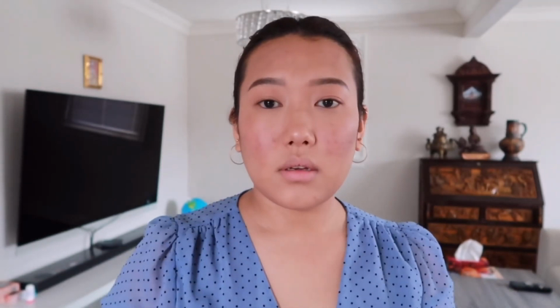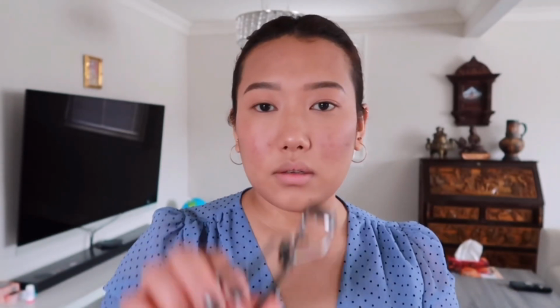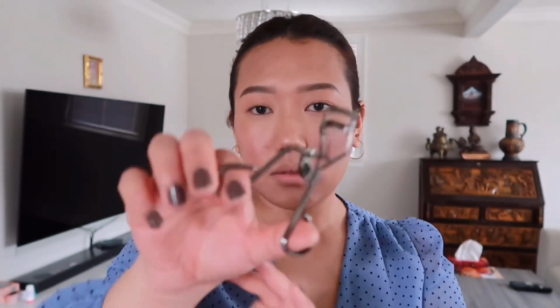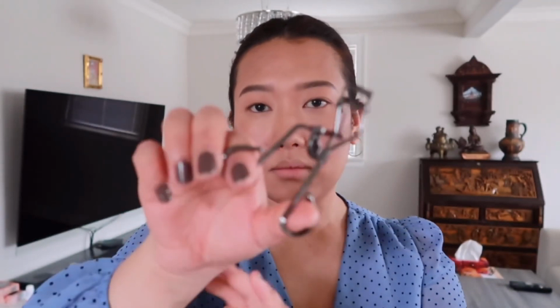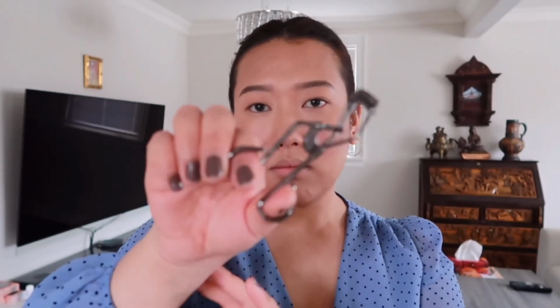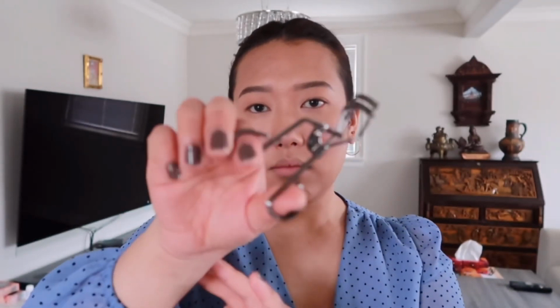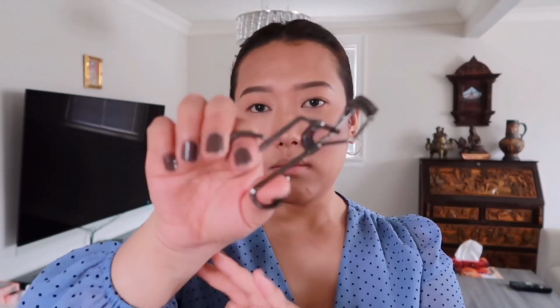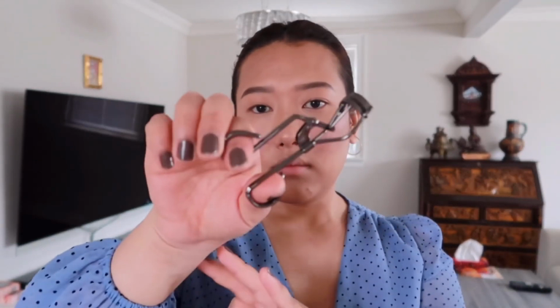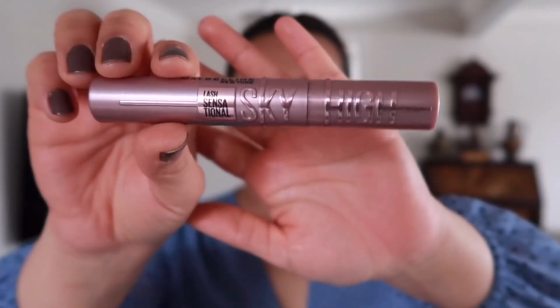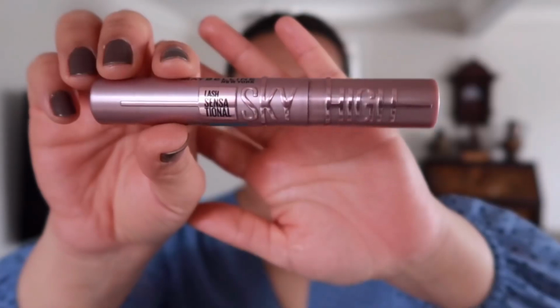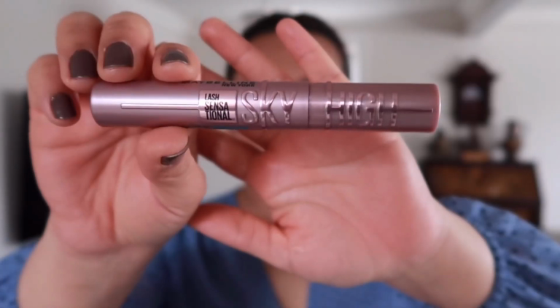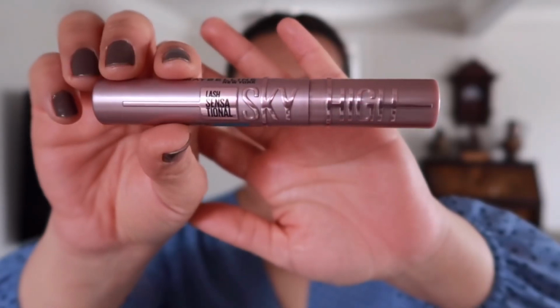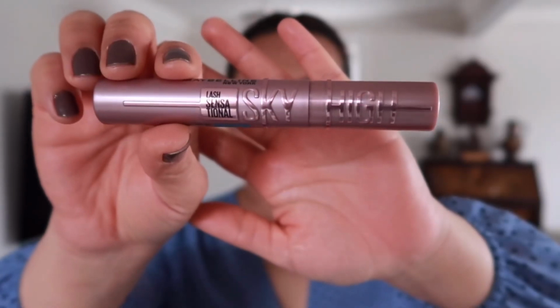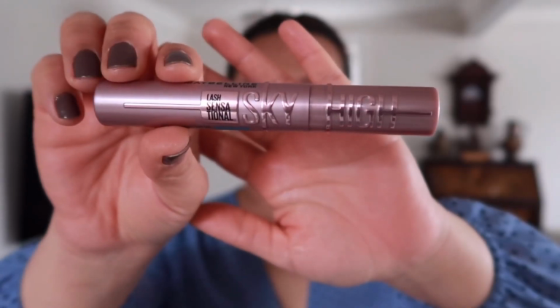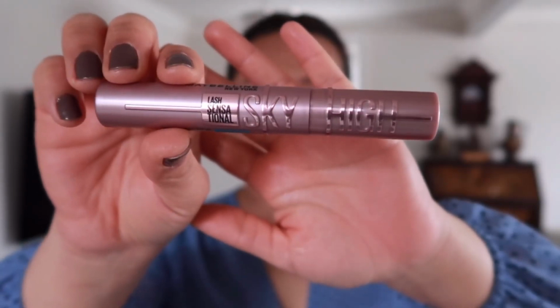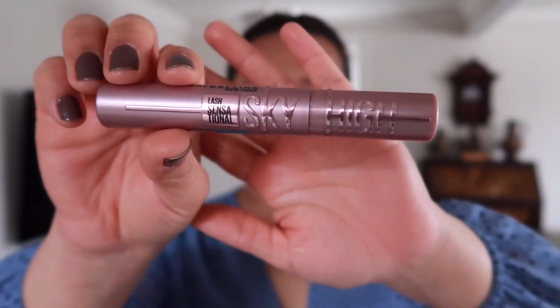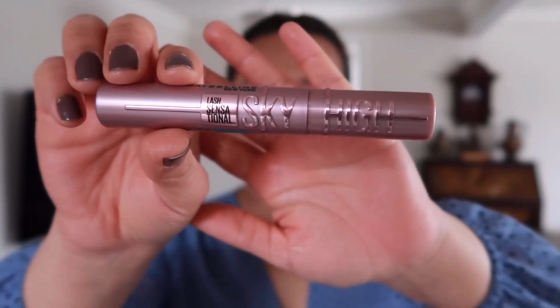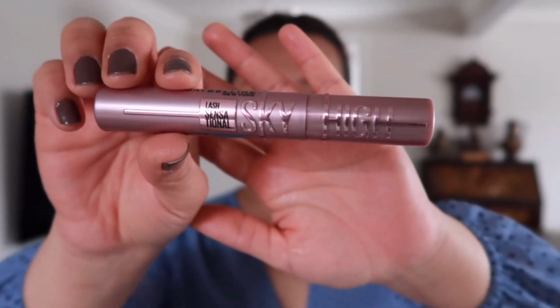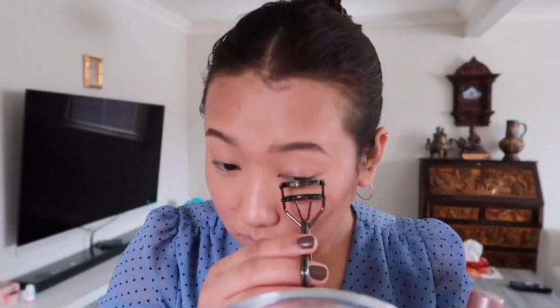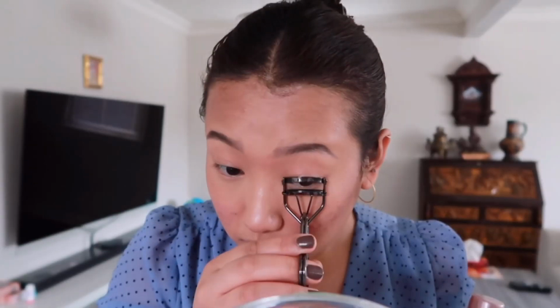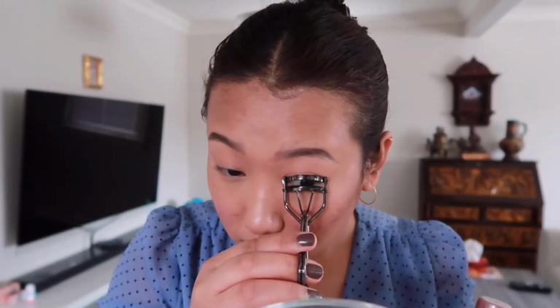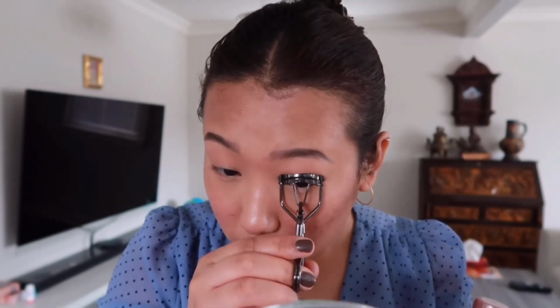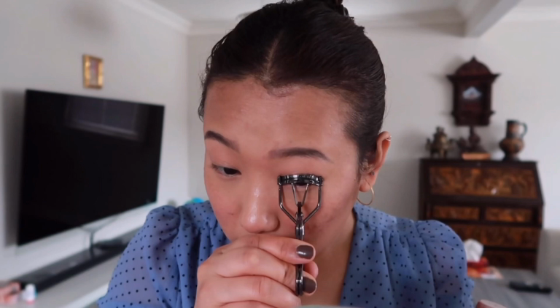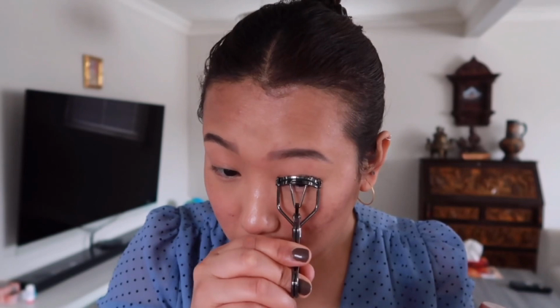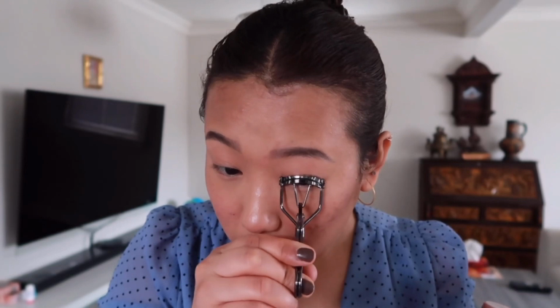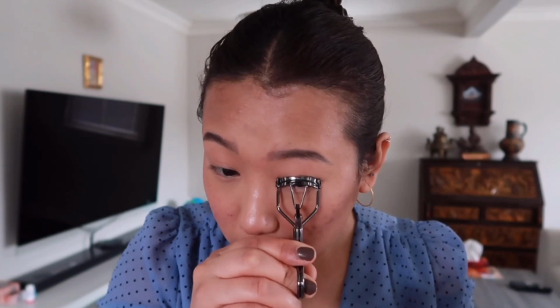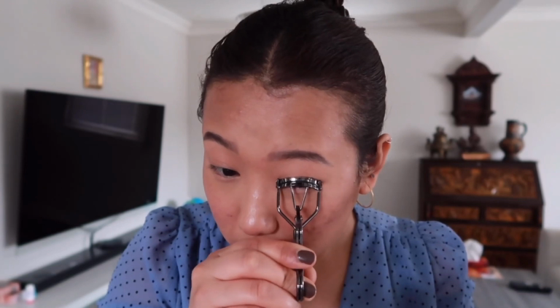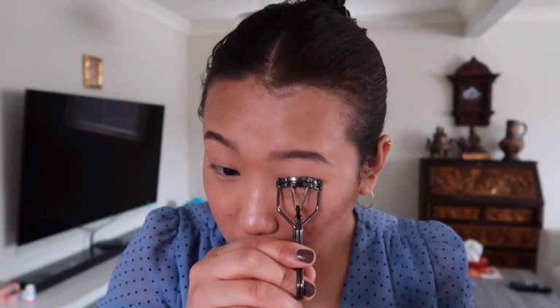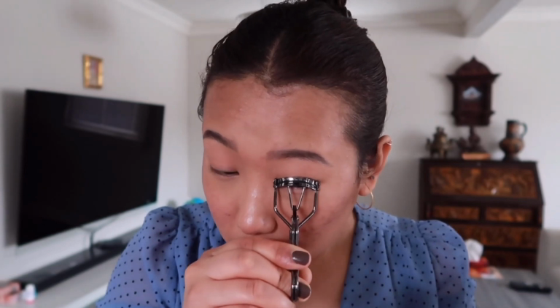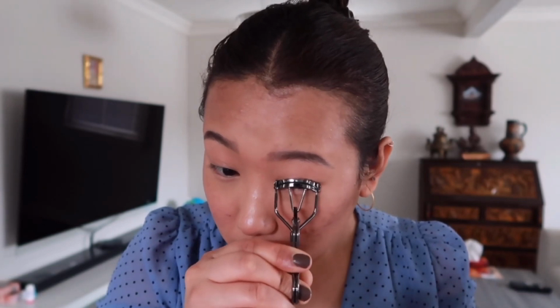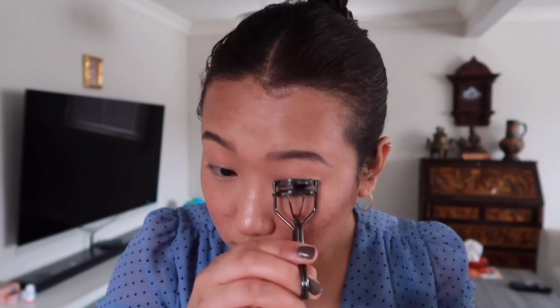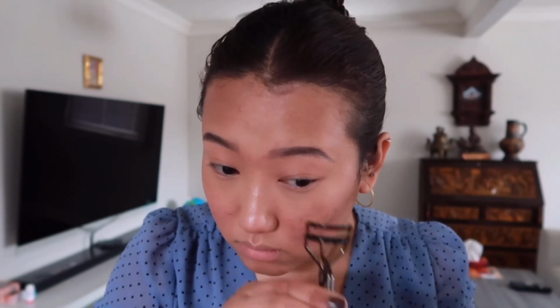I'm going to curl my lashes, and for my mascara today I'll be using the Waterproof Sky High mascara from Maybelline.